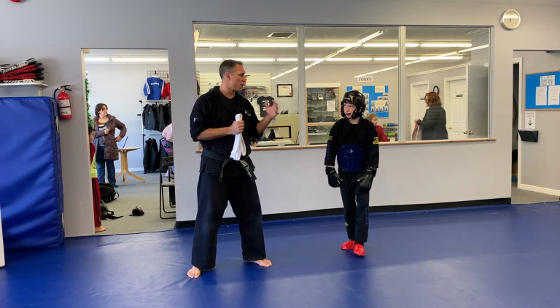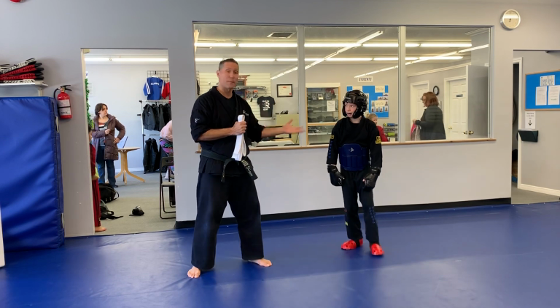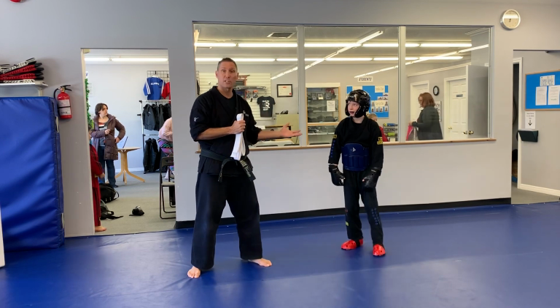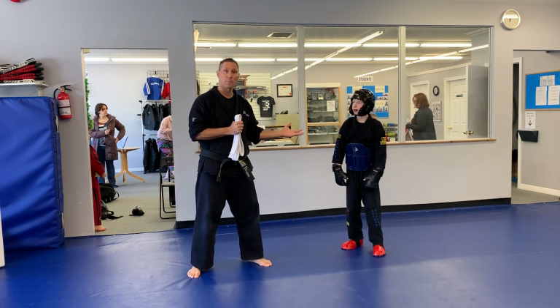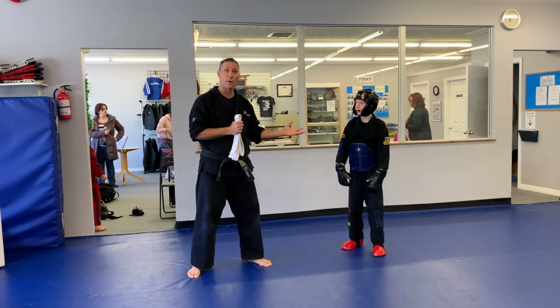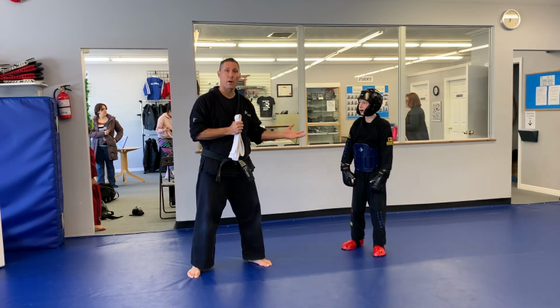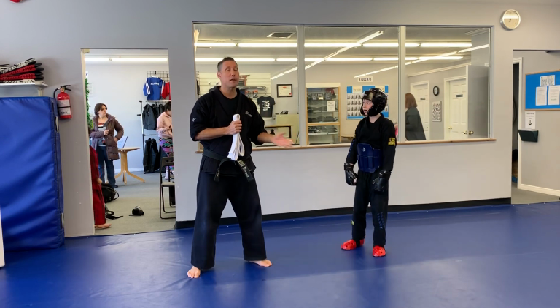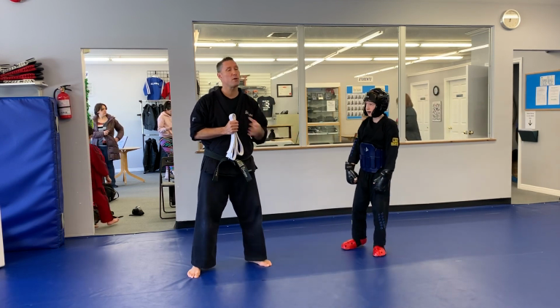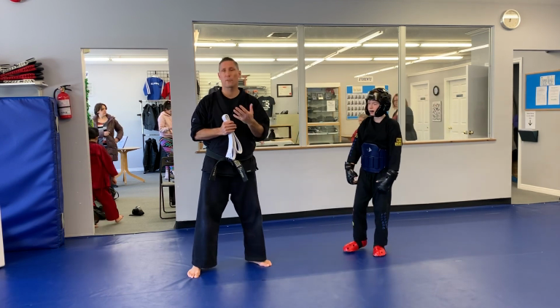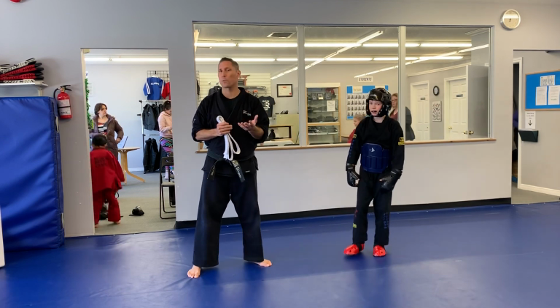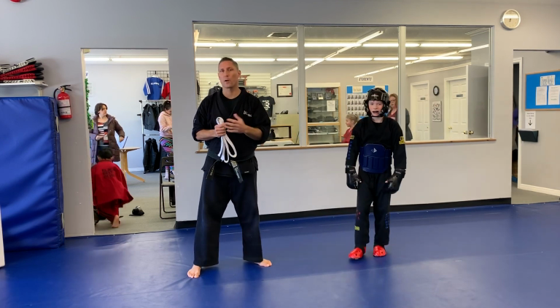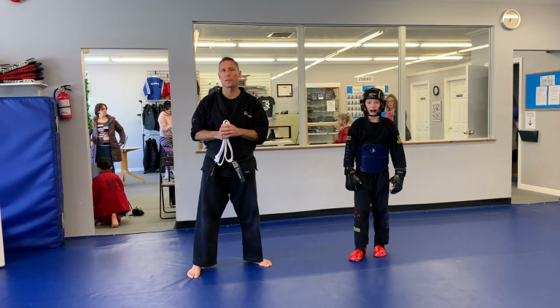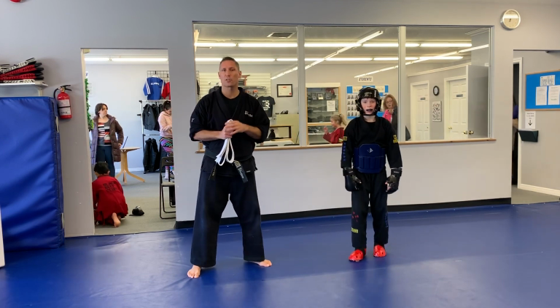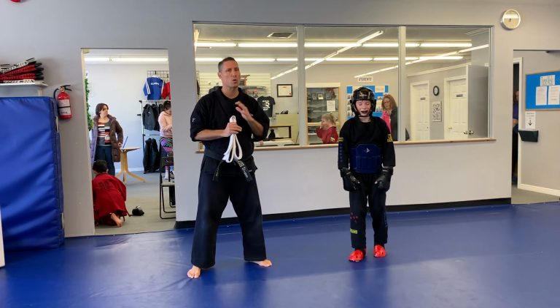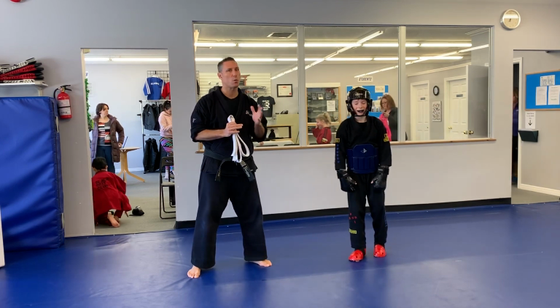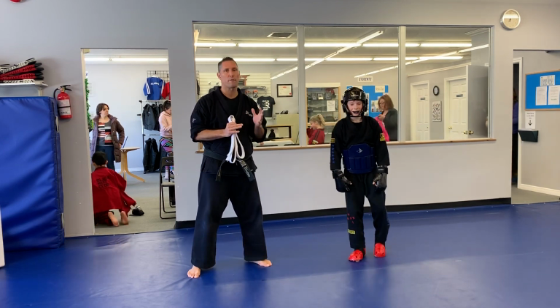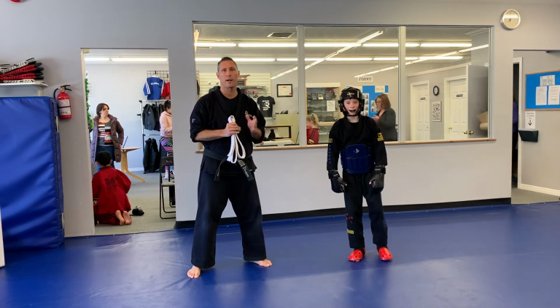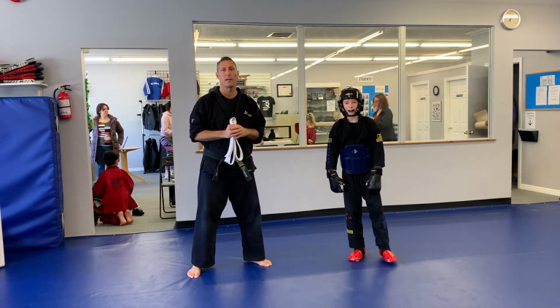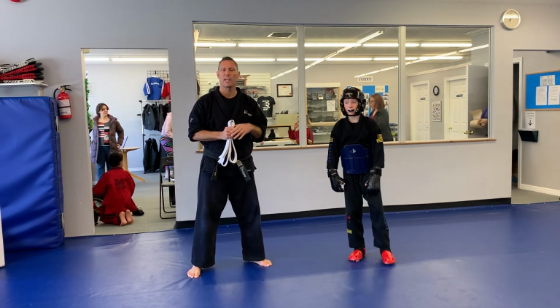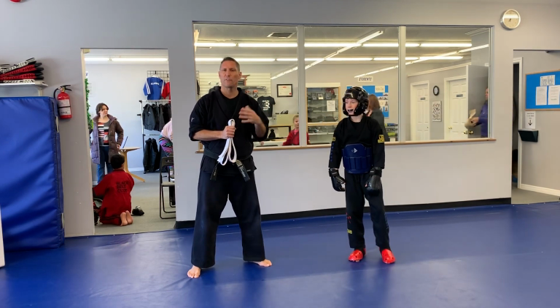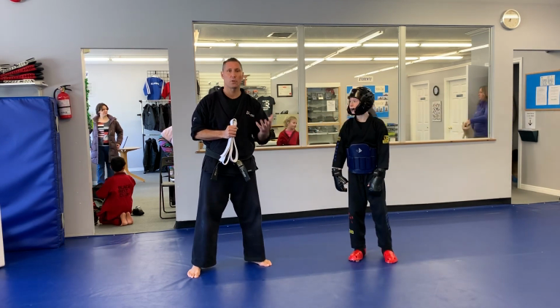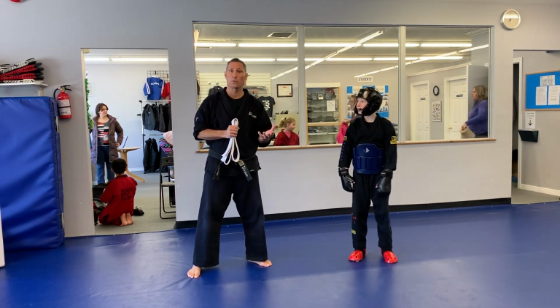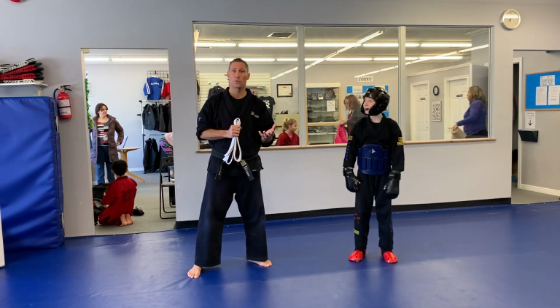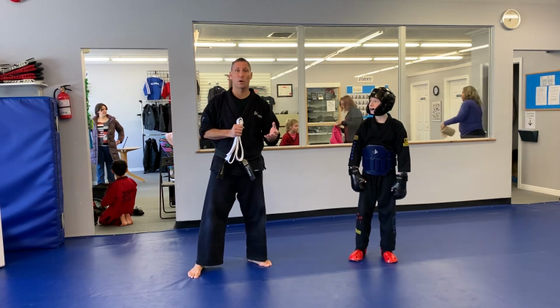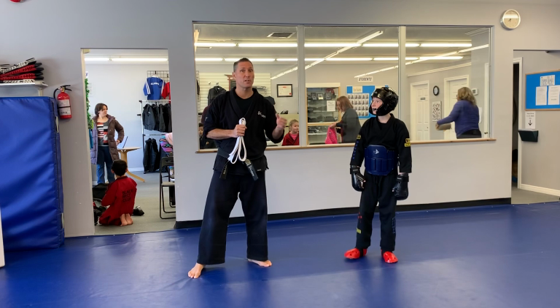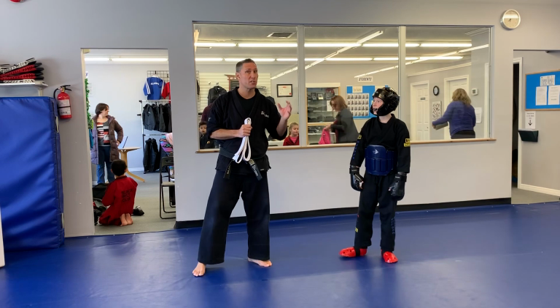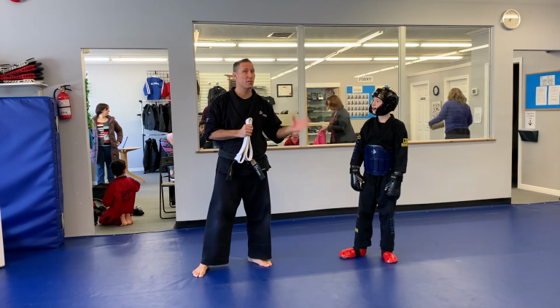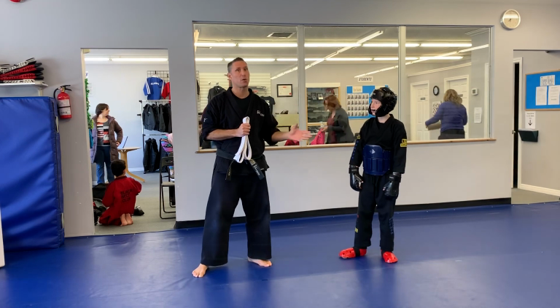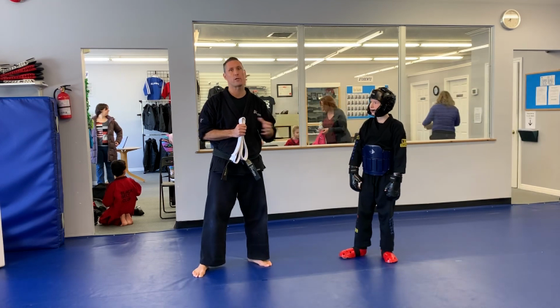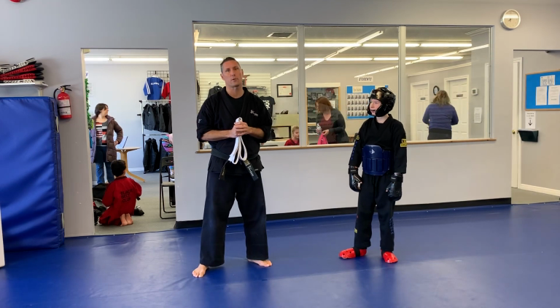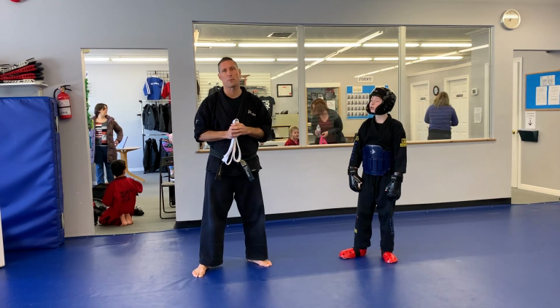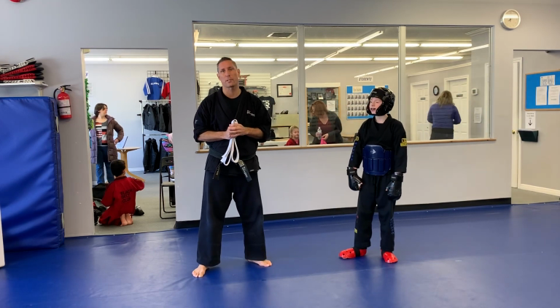Thomas has a sparring gi on. If you don't have a sparring gi on, that's totally fine. Even if you don't do sparring, this is still a great drill to practice.